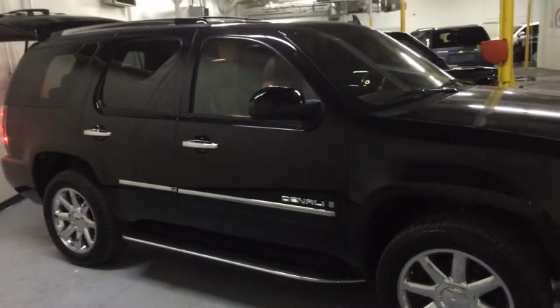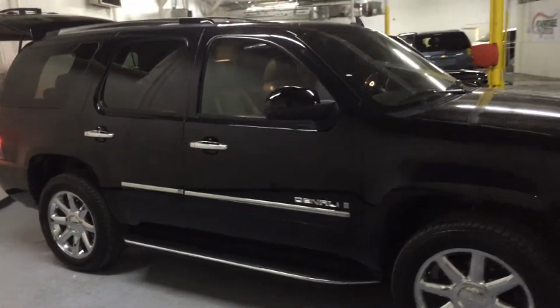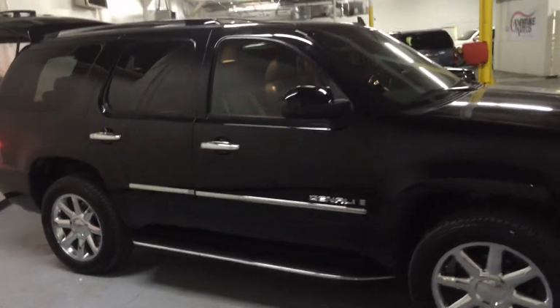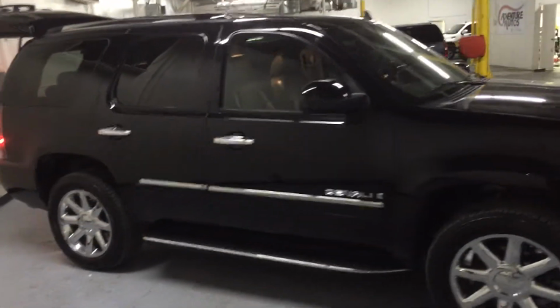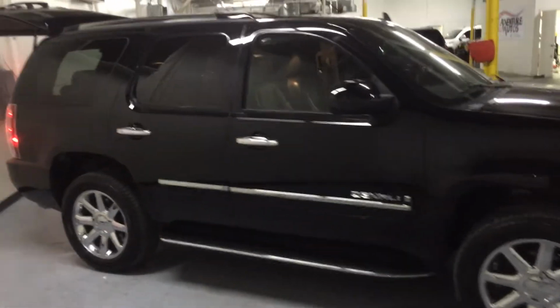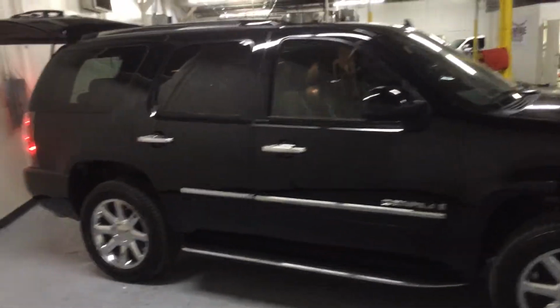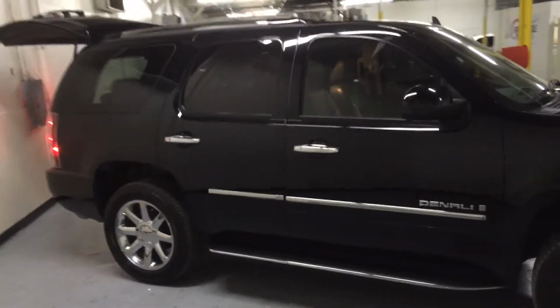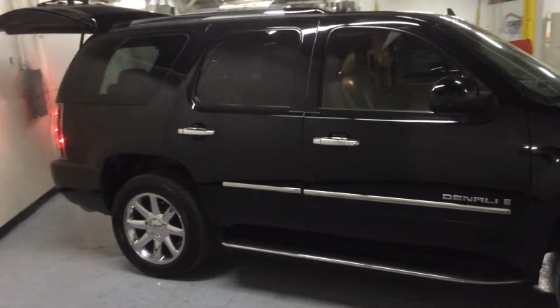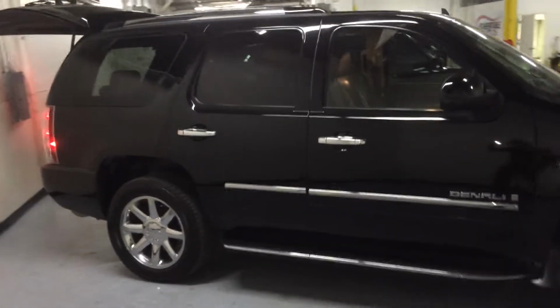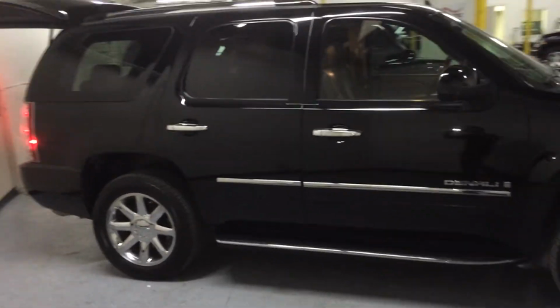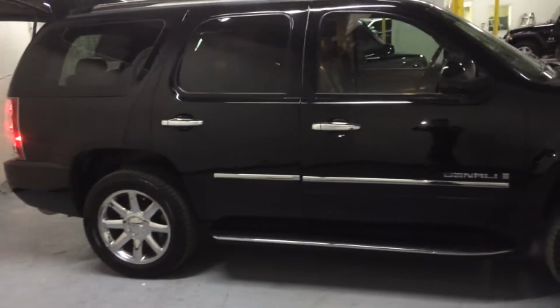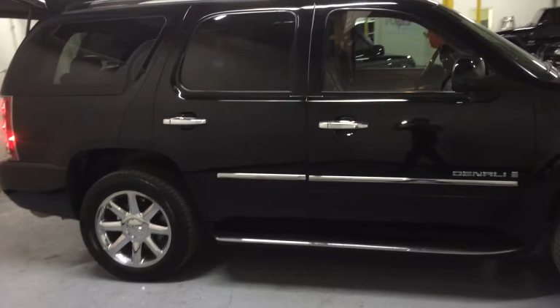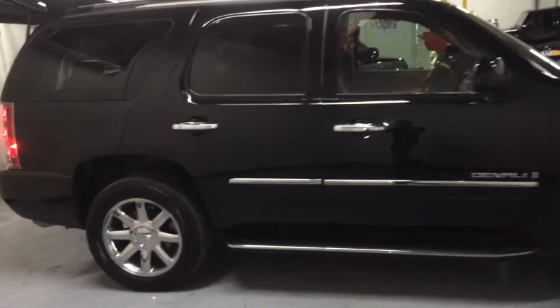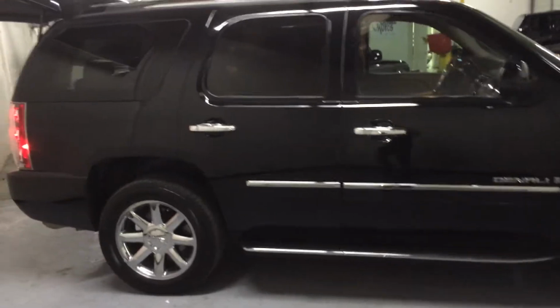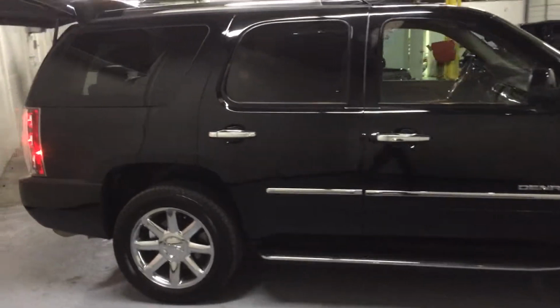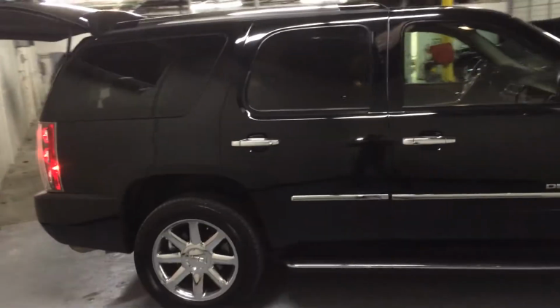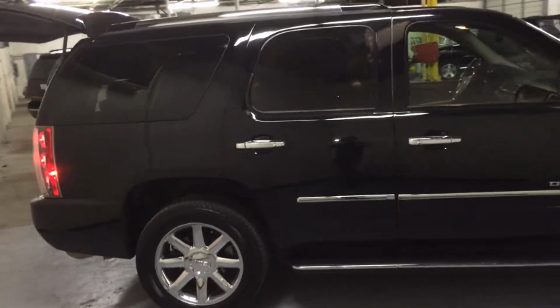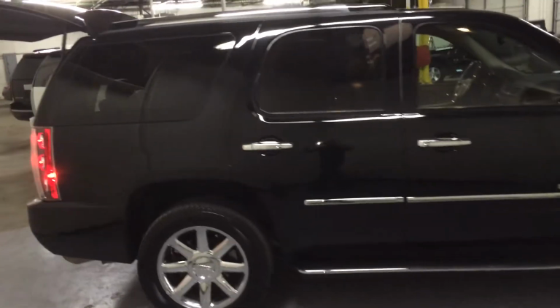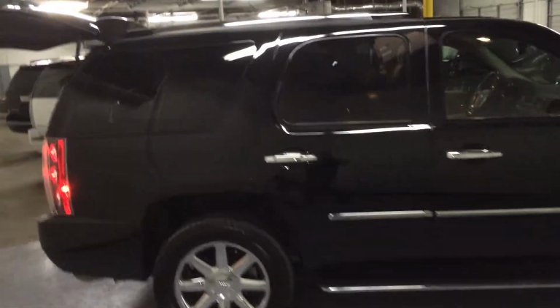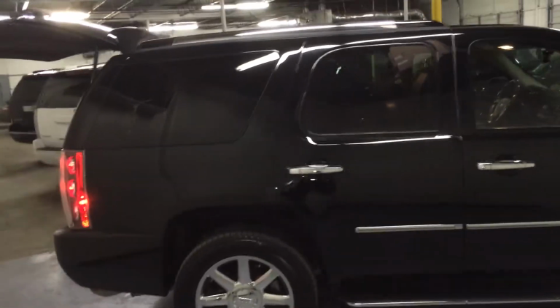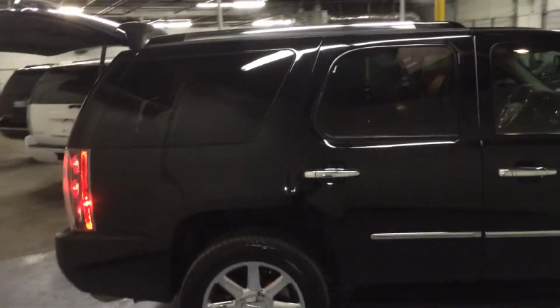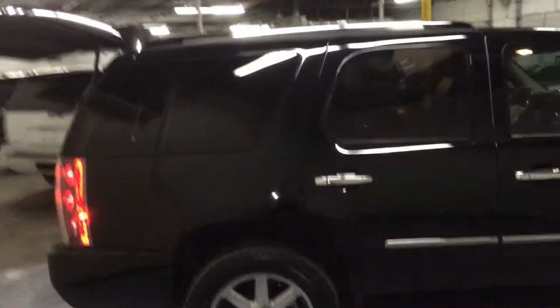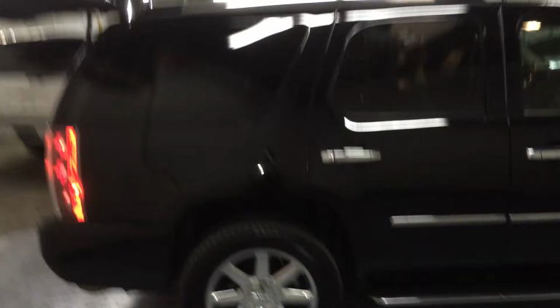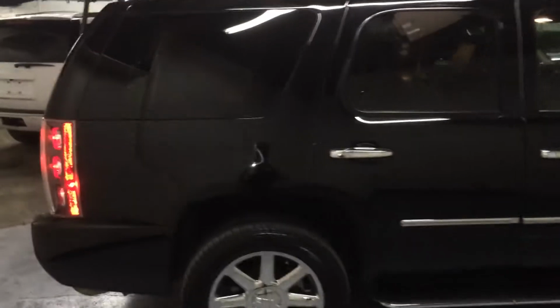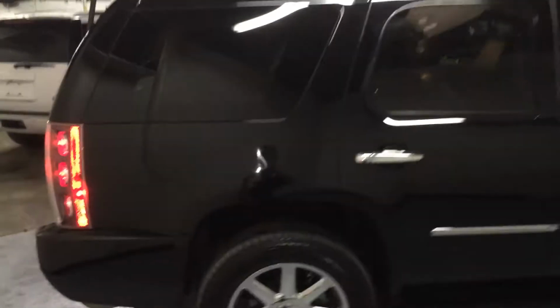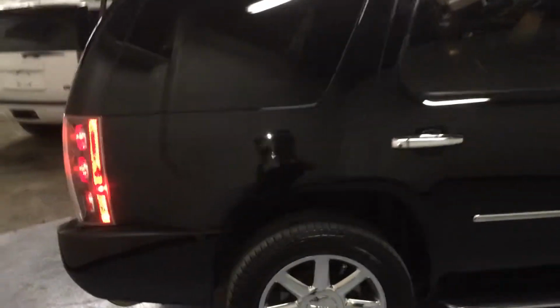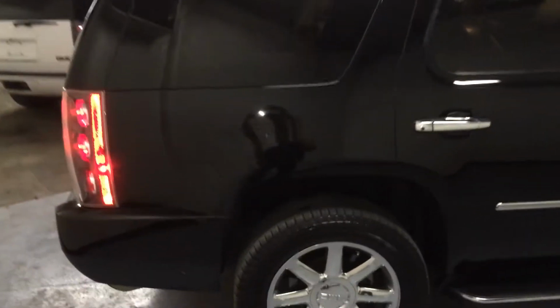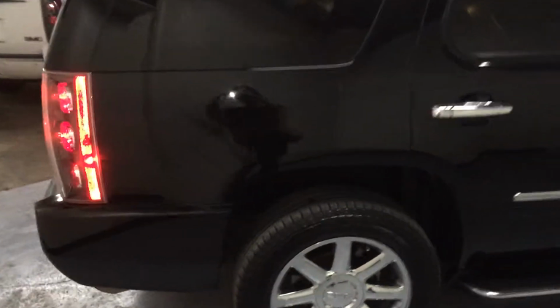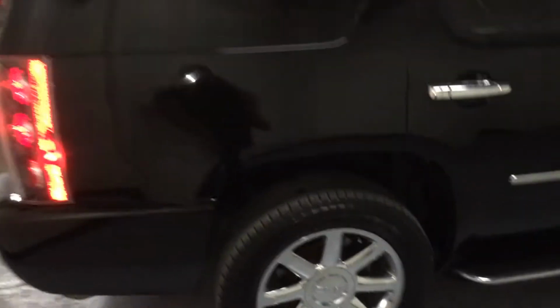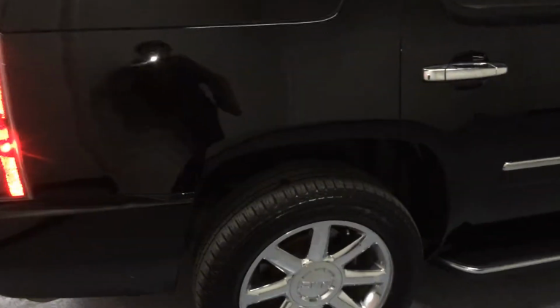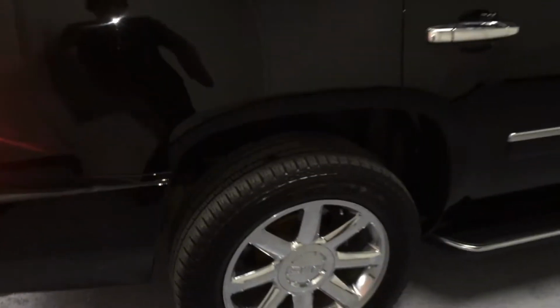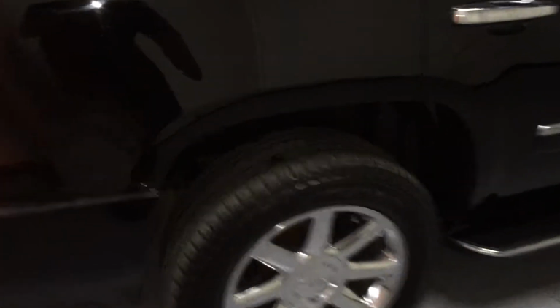It has 101,000 miles, no issues whatsoever on this truck, great shape, and good tires.